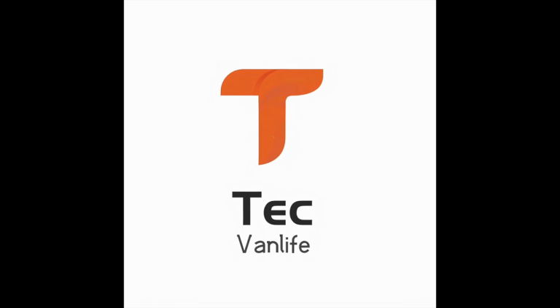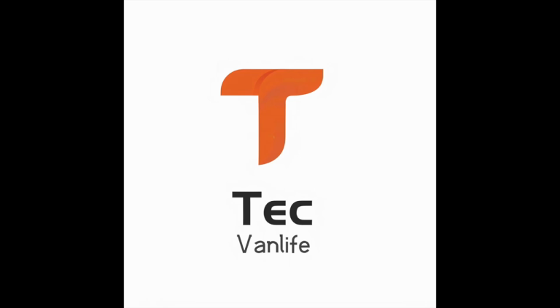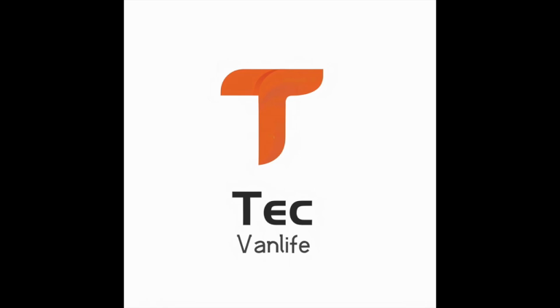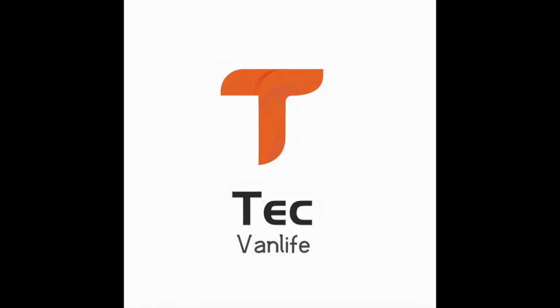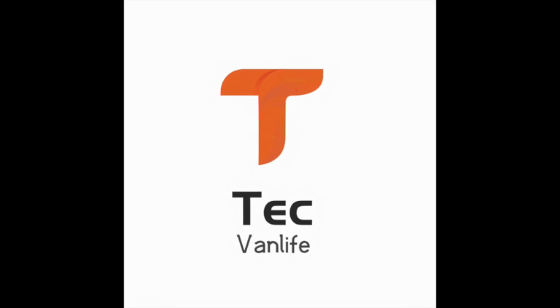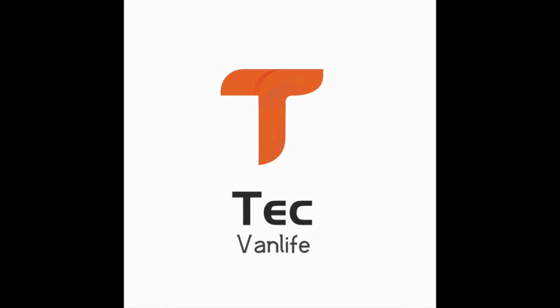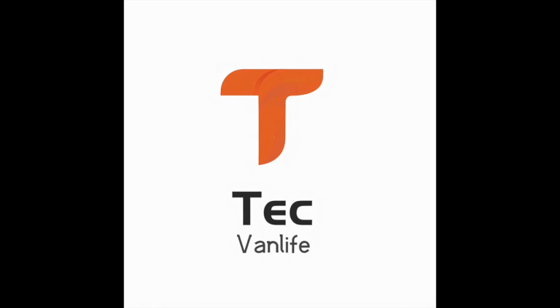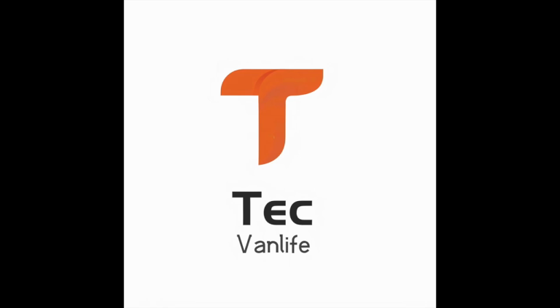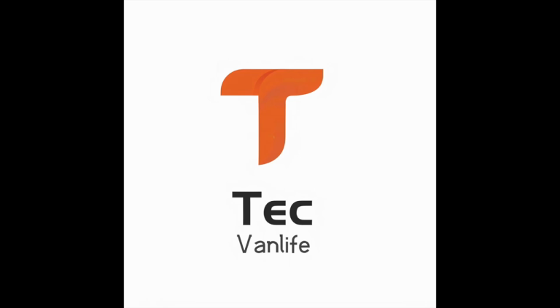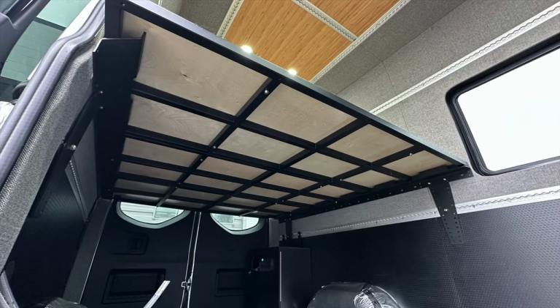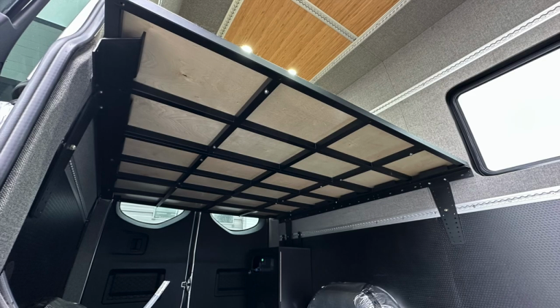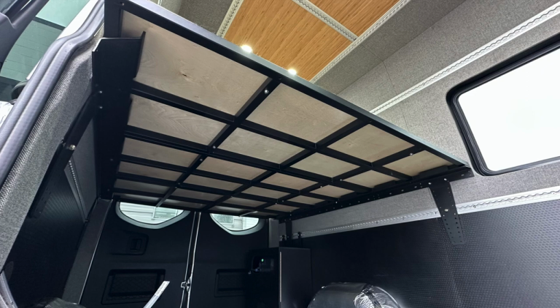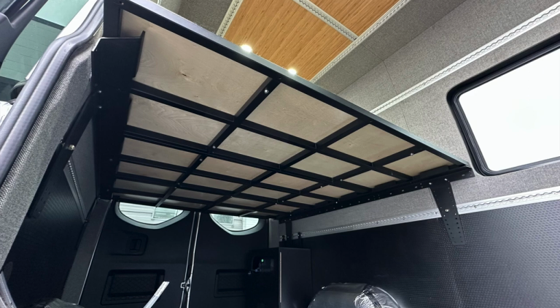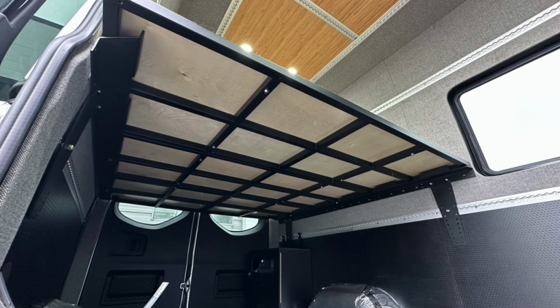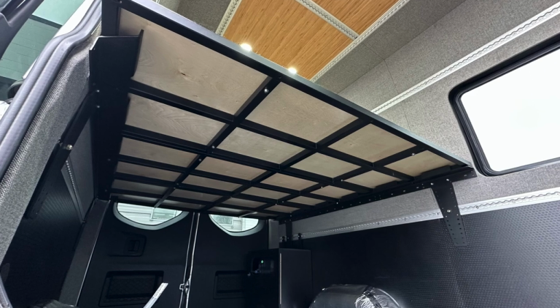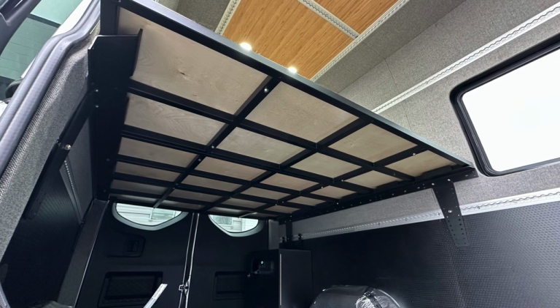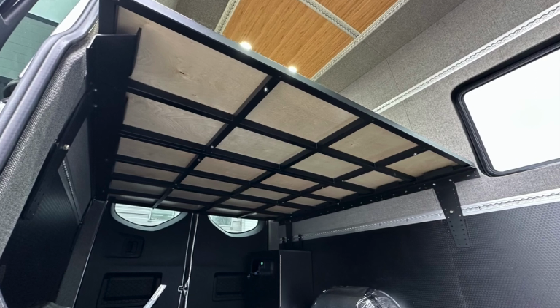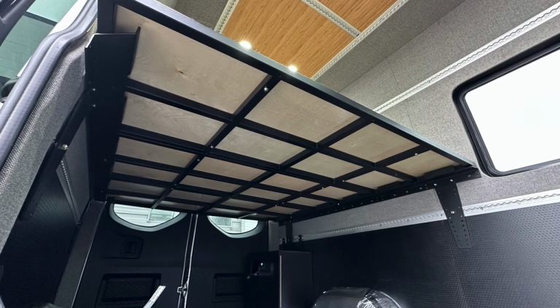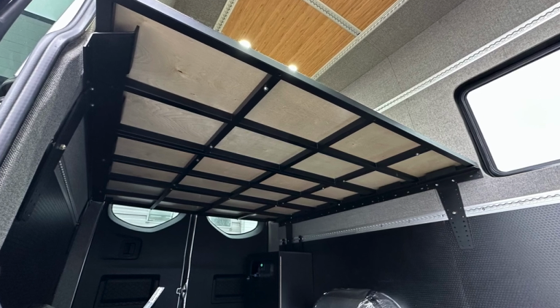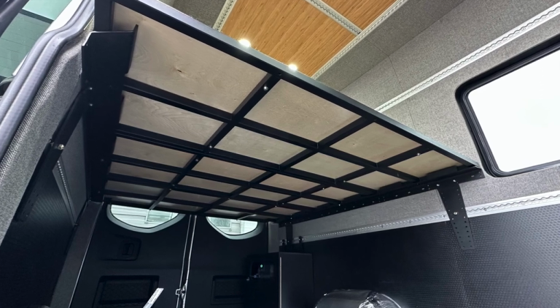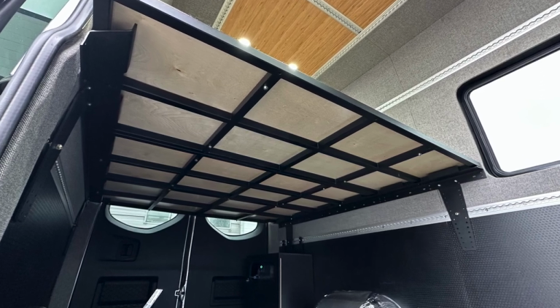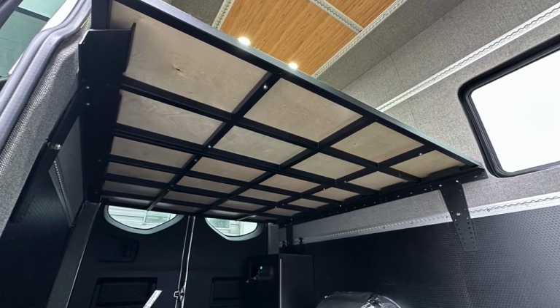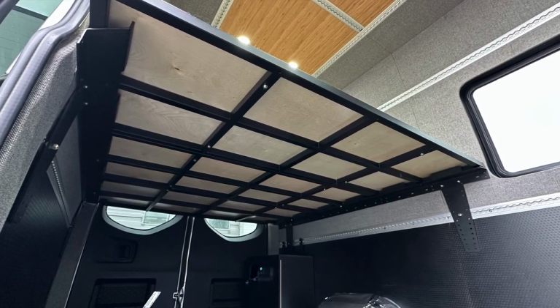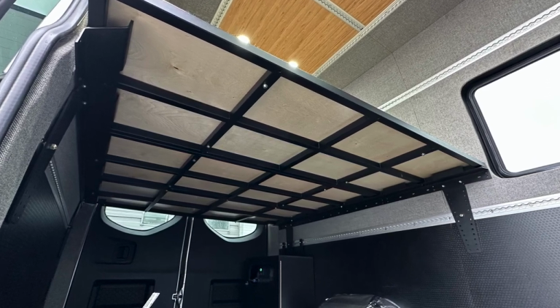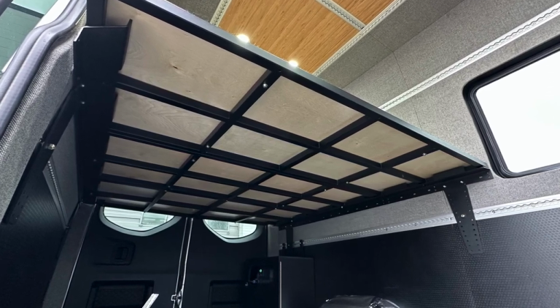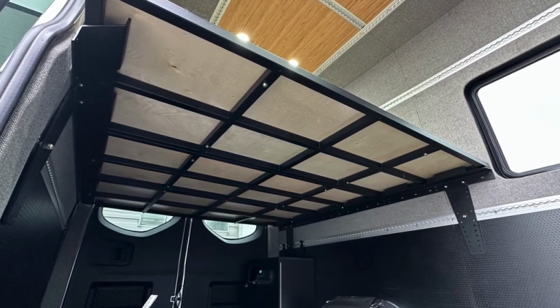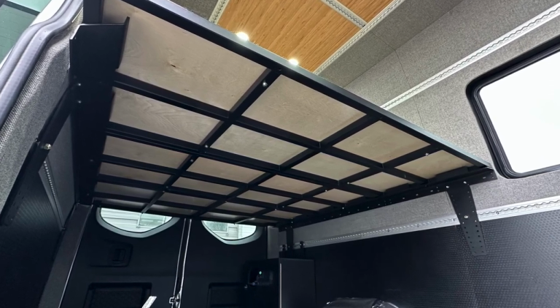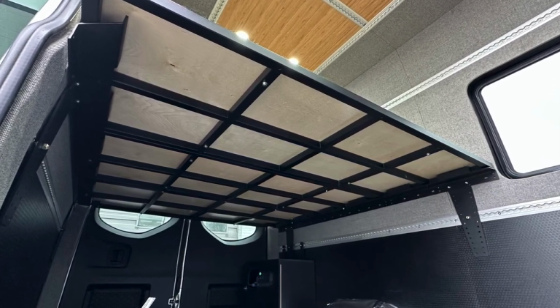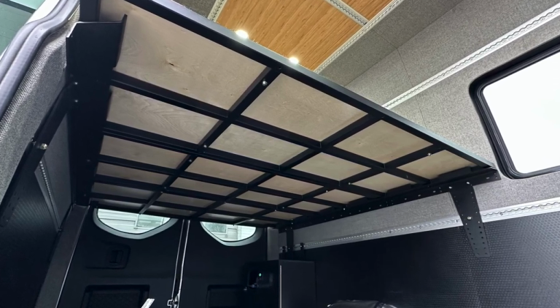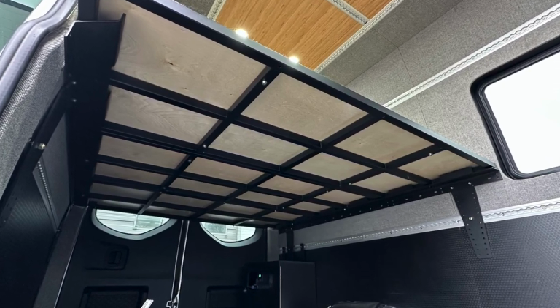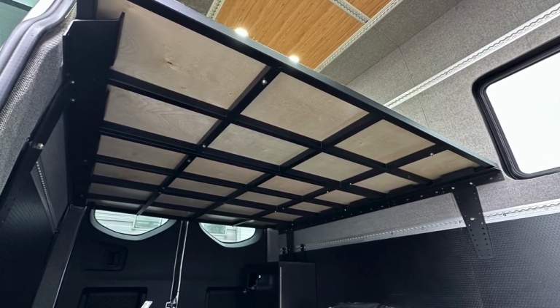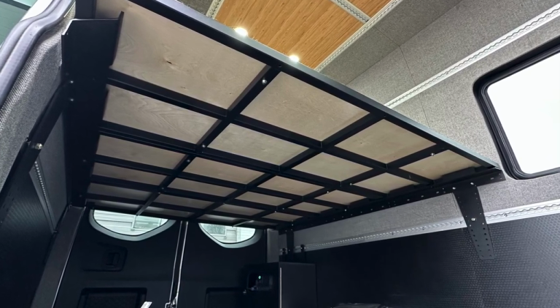Welcome to Tech Van Life. Today, we're excited to show you how we installed our panel bed system in a 144 Sprinter.